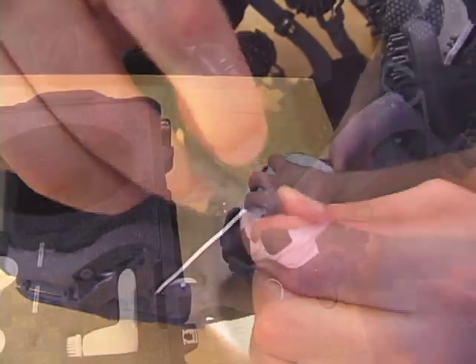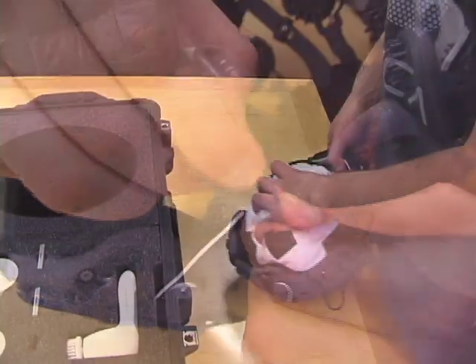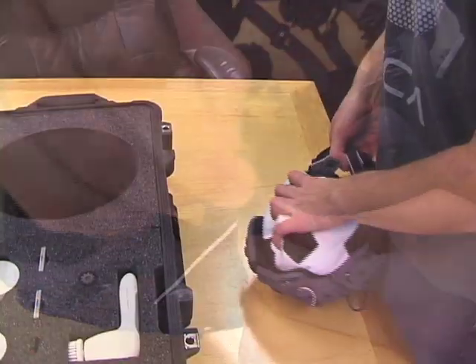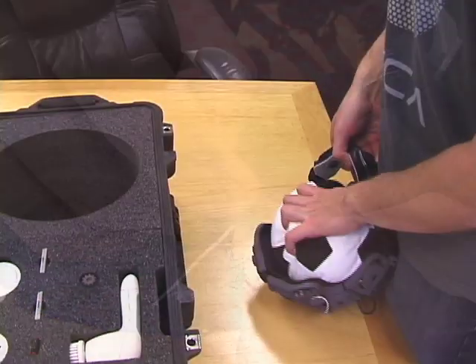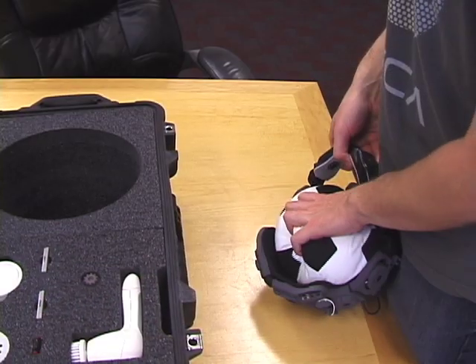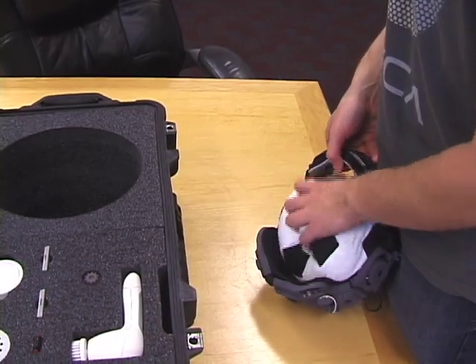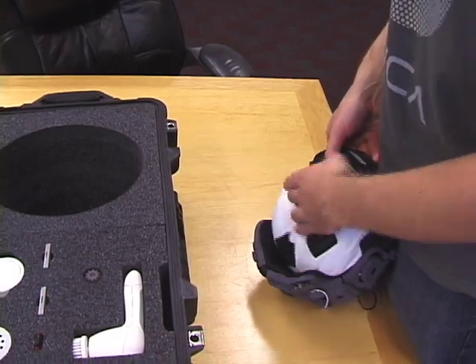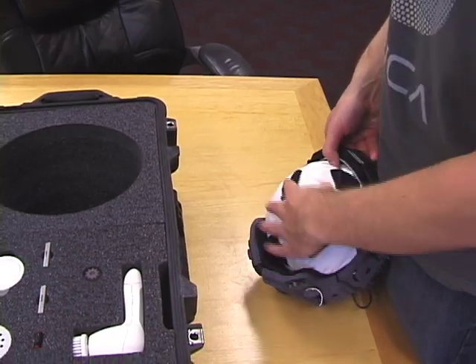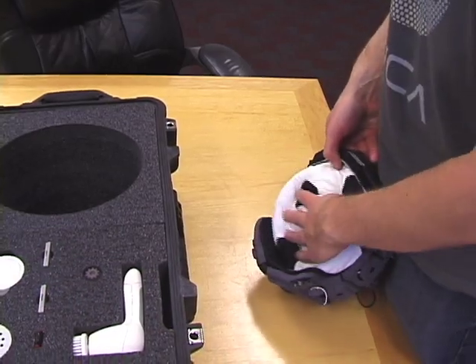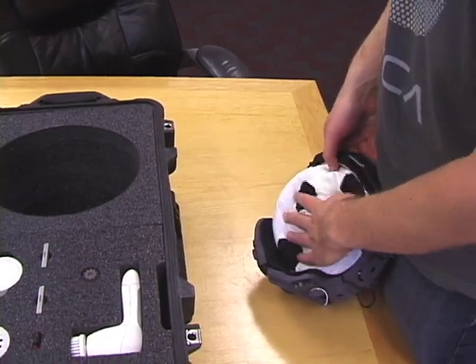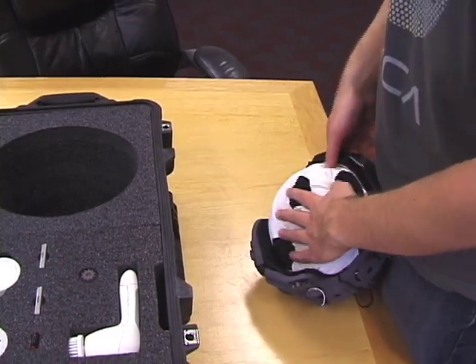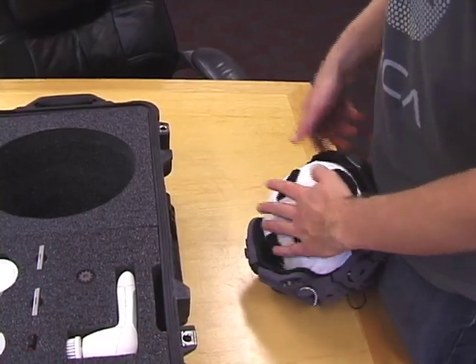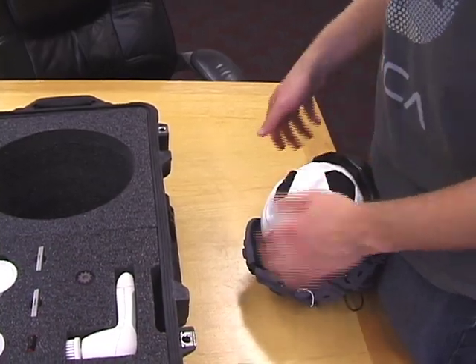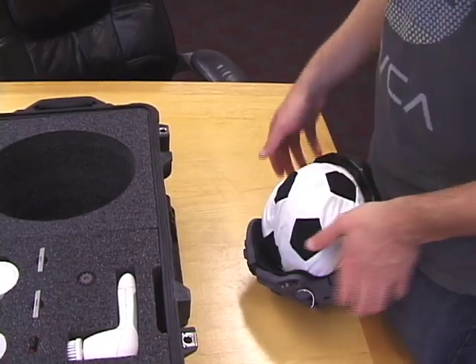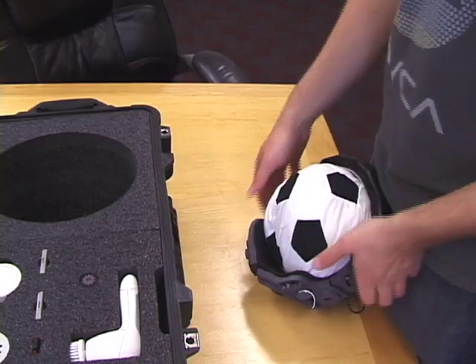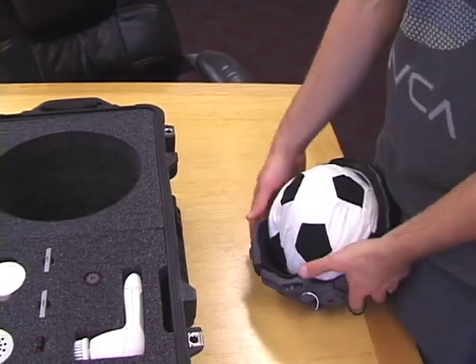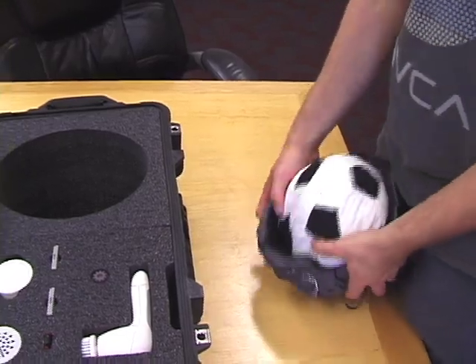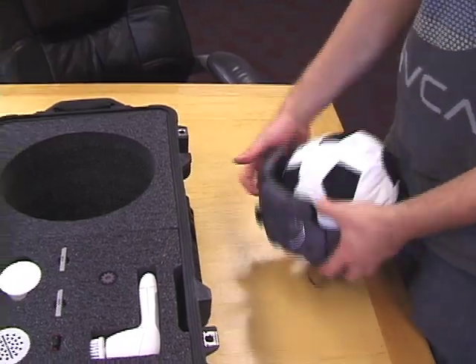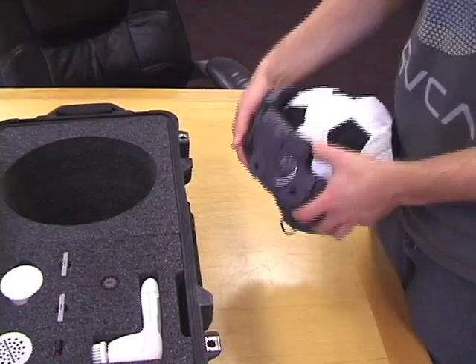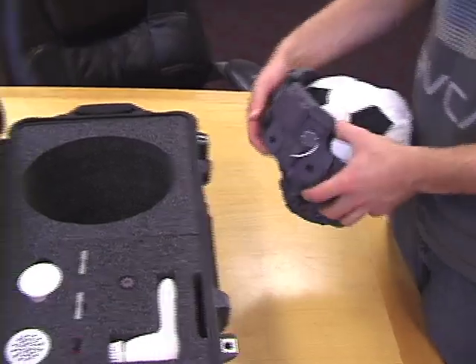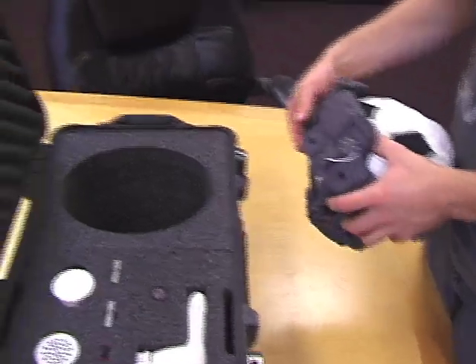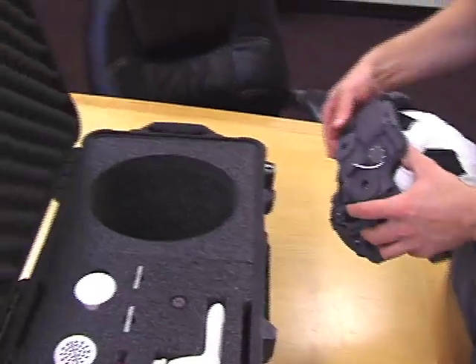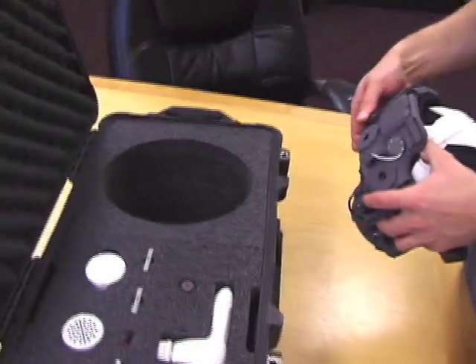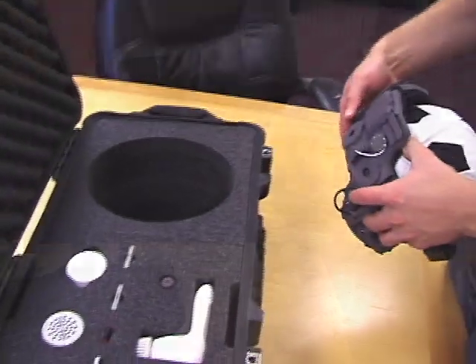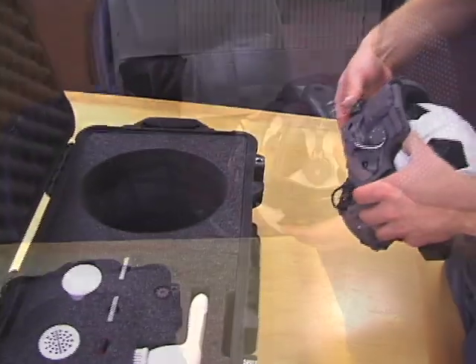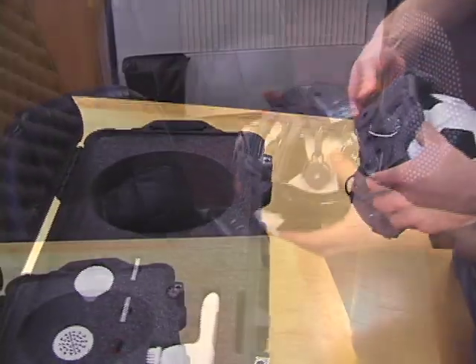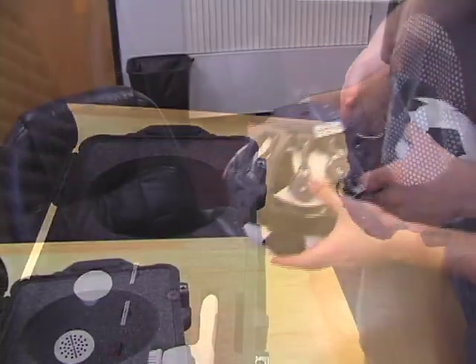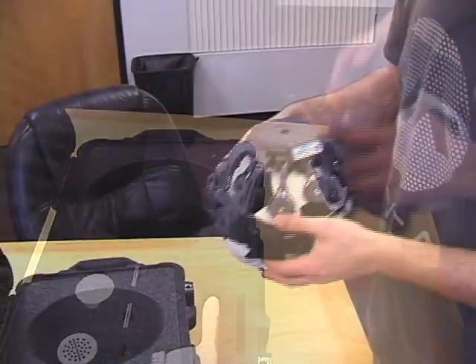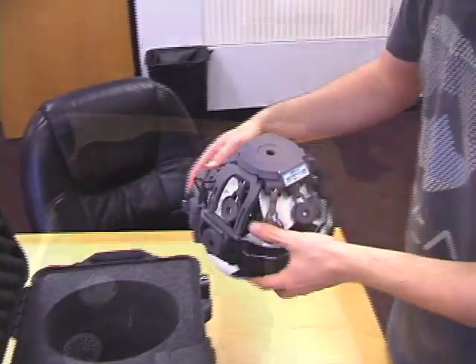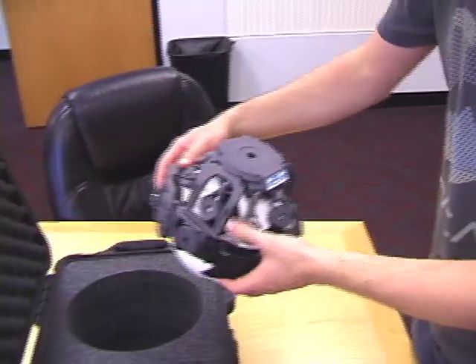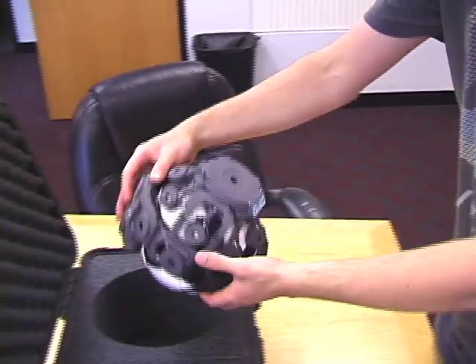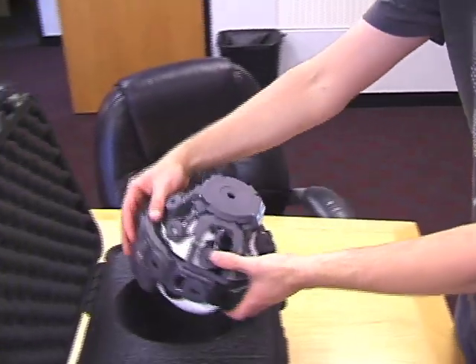For storage, stuff the supplied padding into the headset and return it to the protective case.